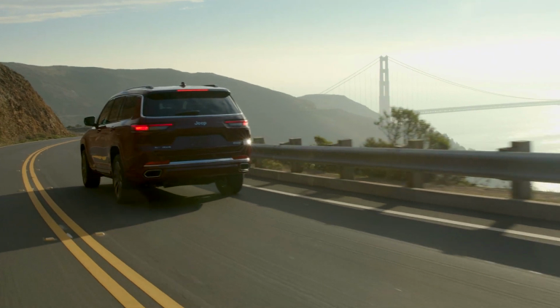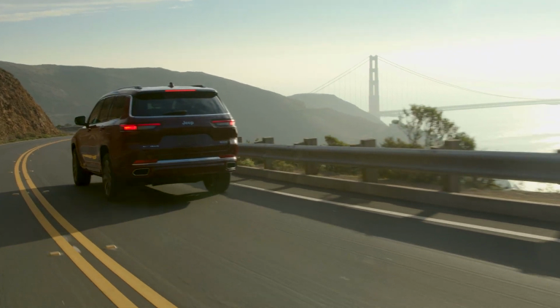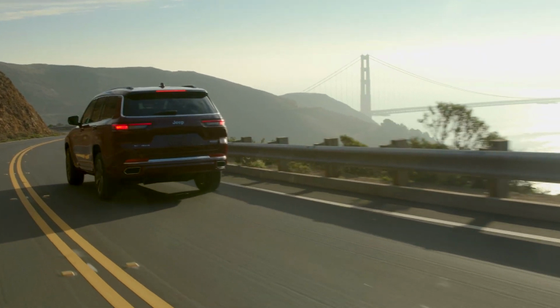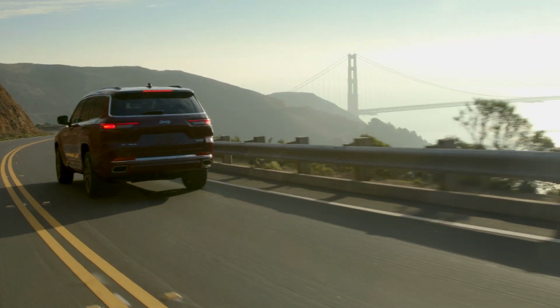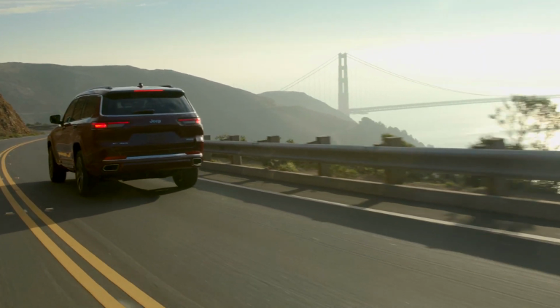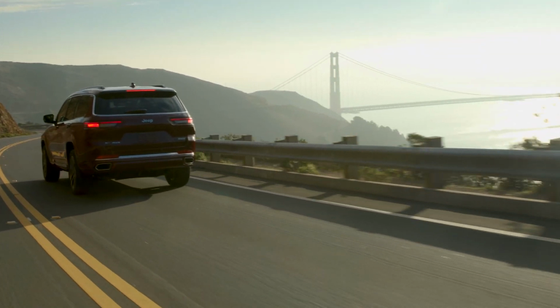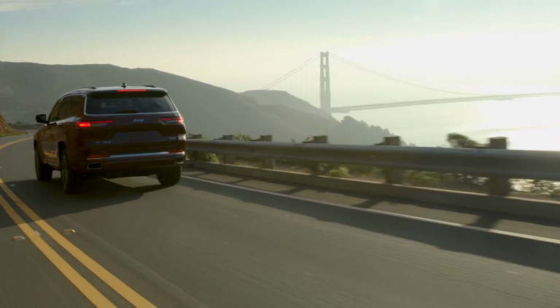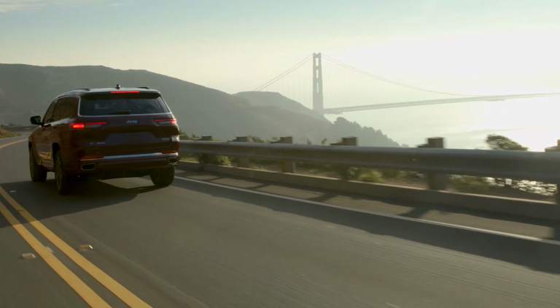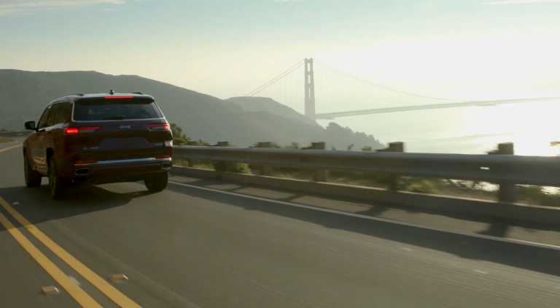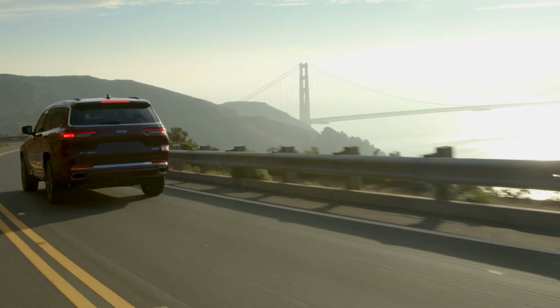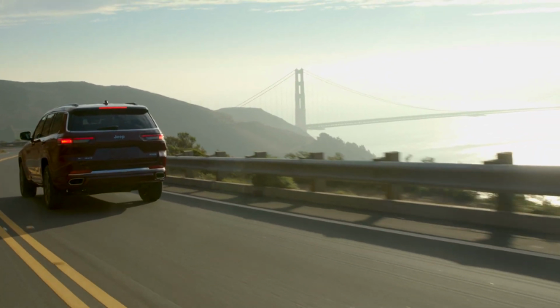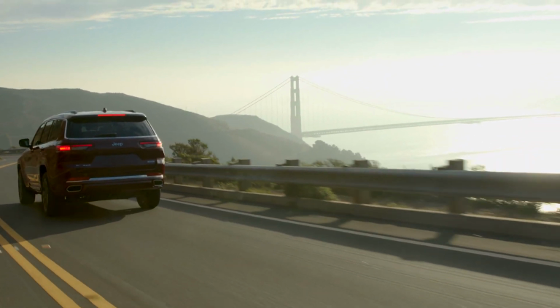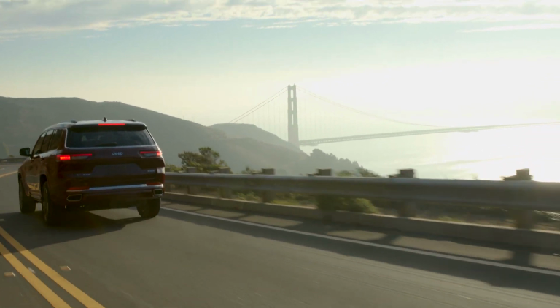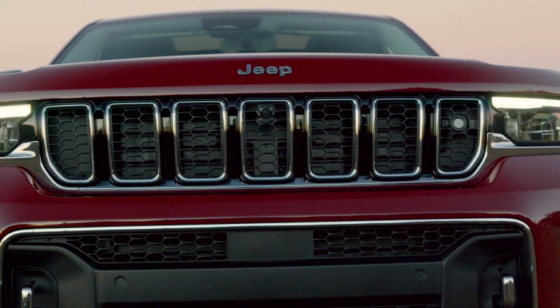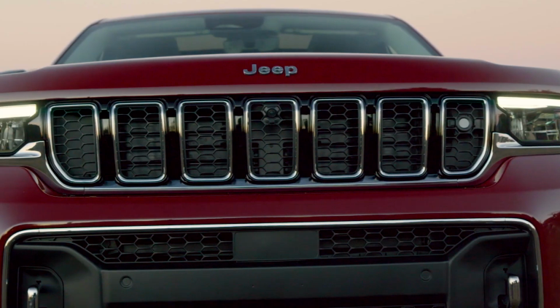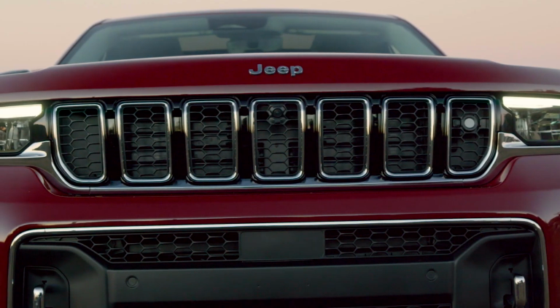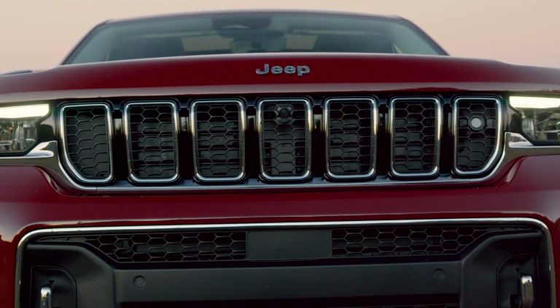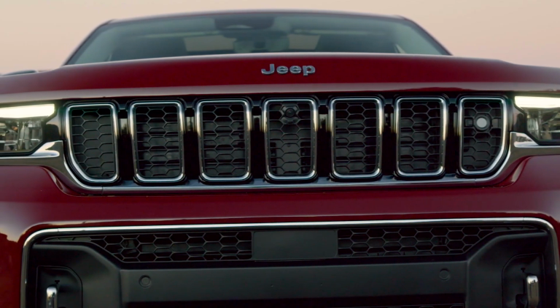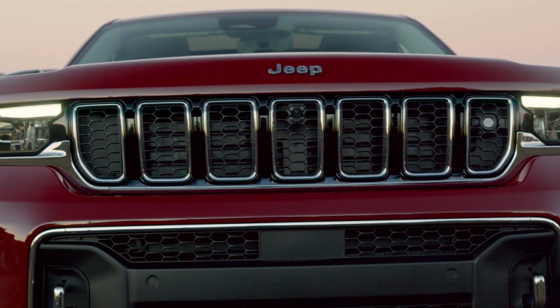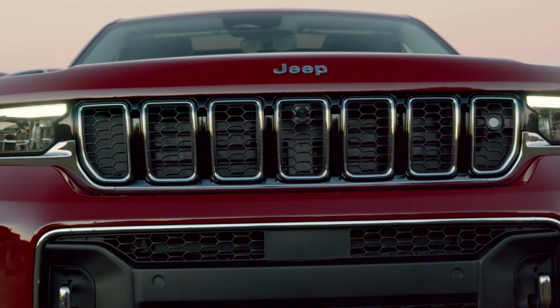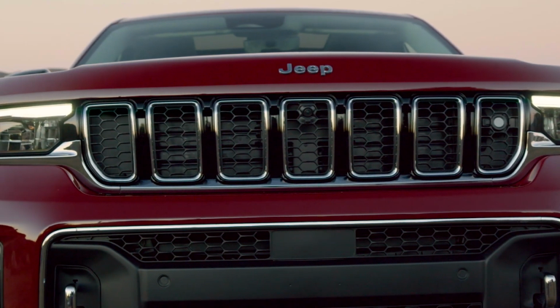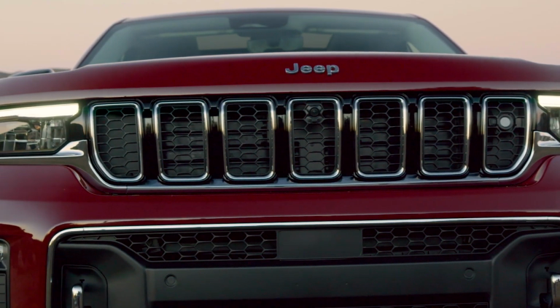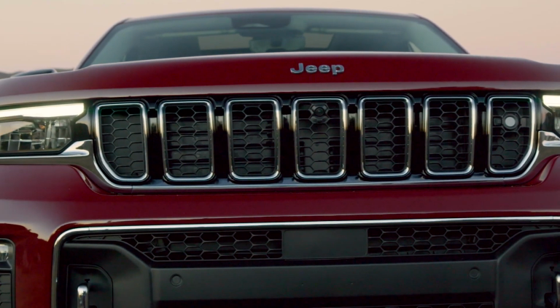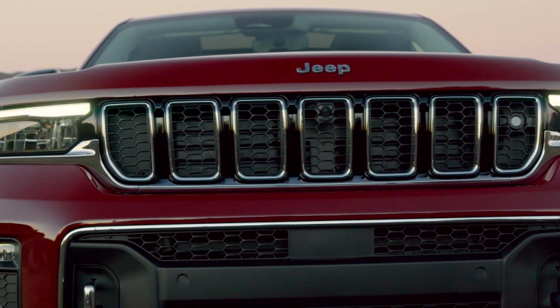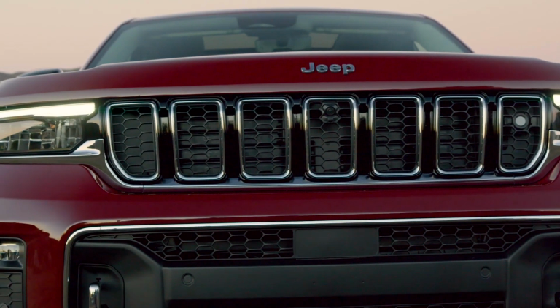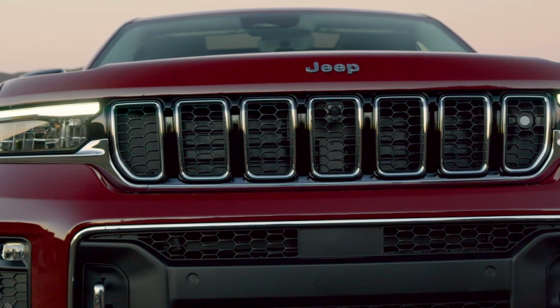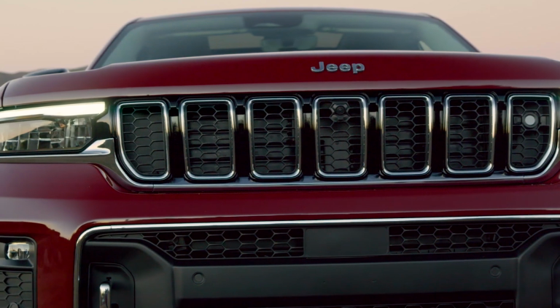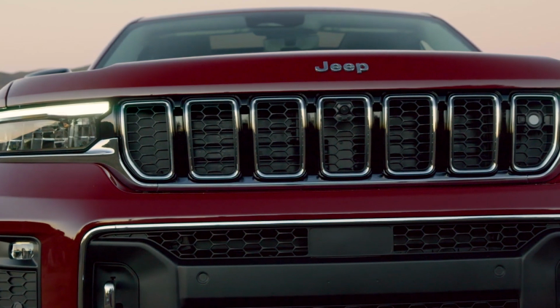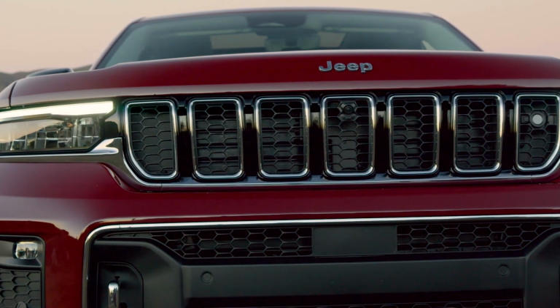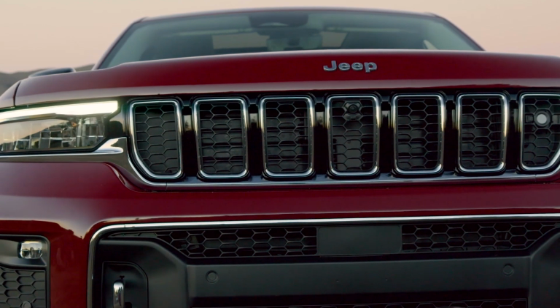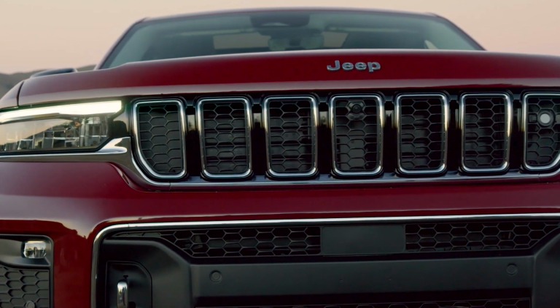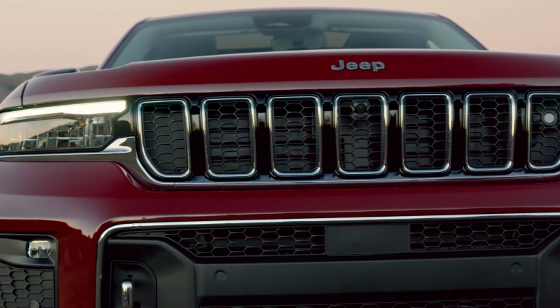In the future, look for hybrid powertrains and more. This is, after all, the rebirth of Jeep.